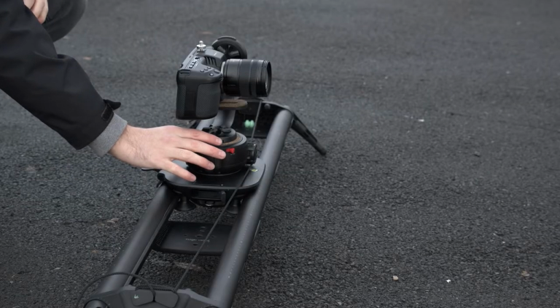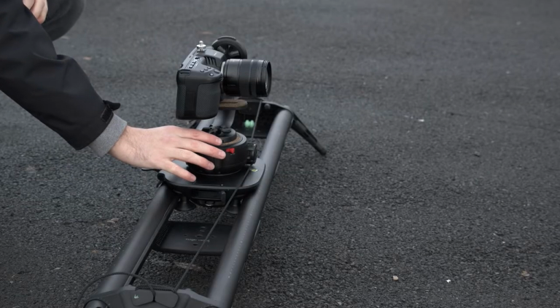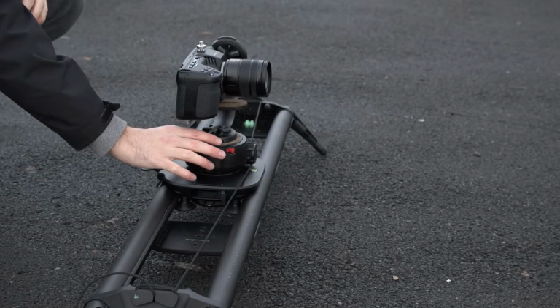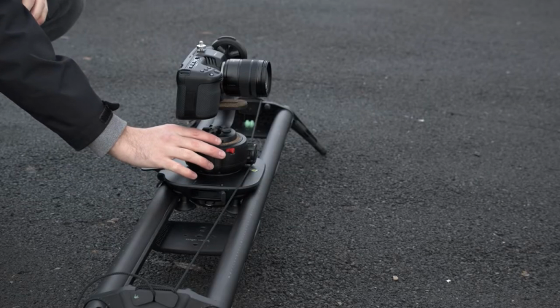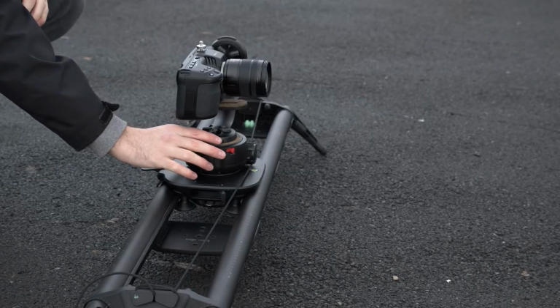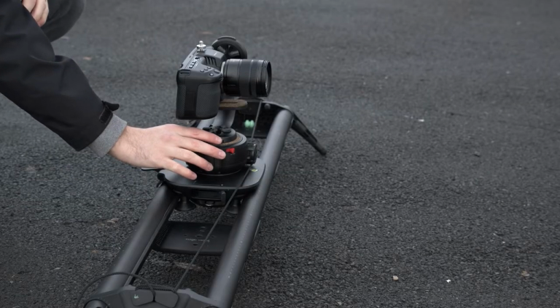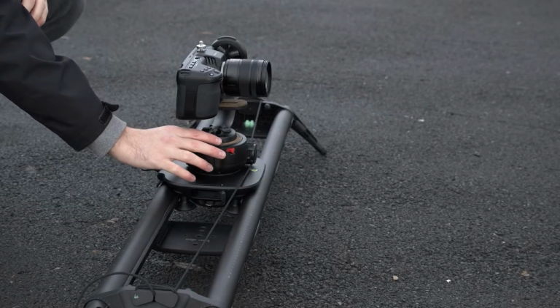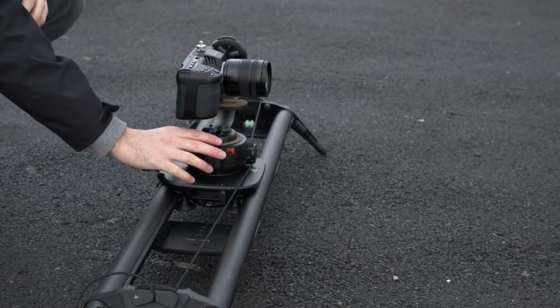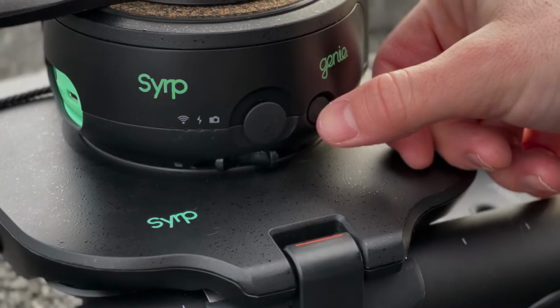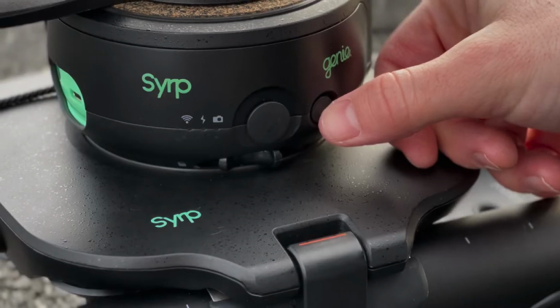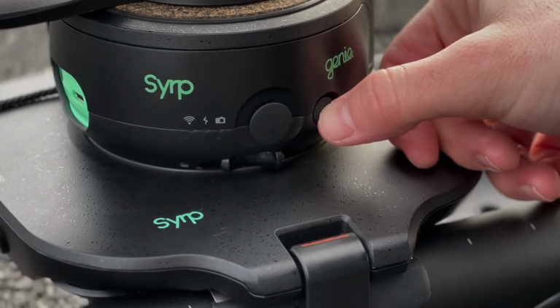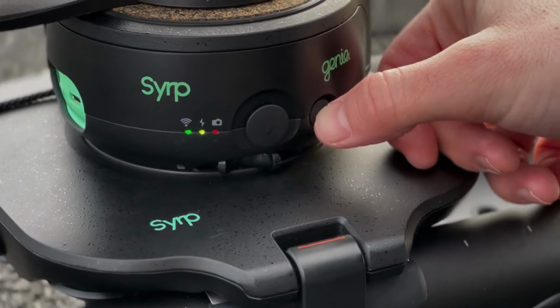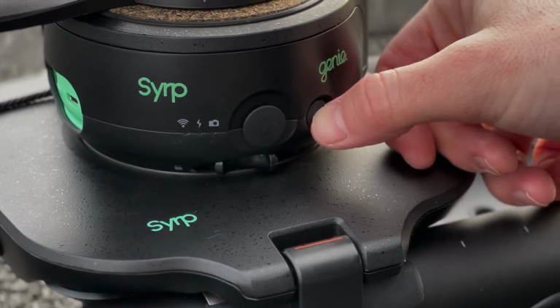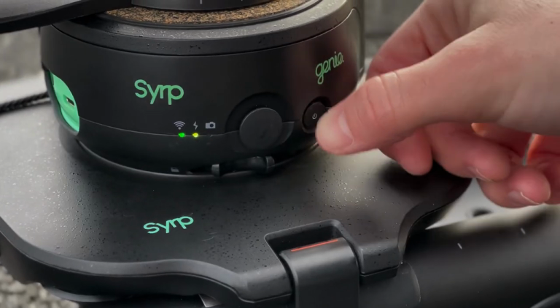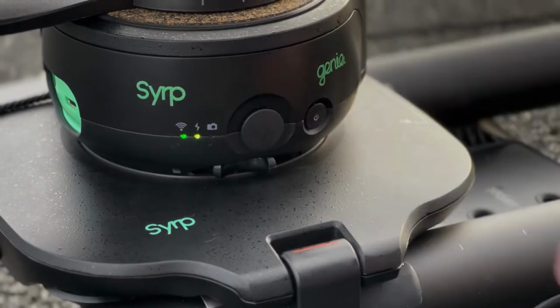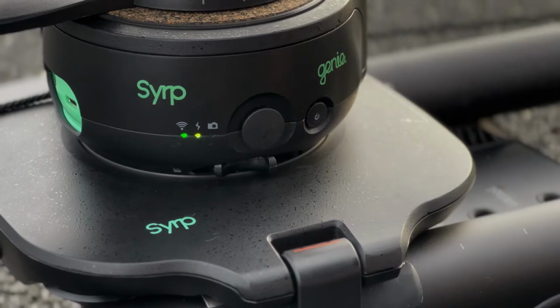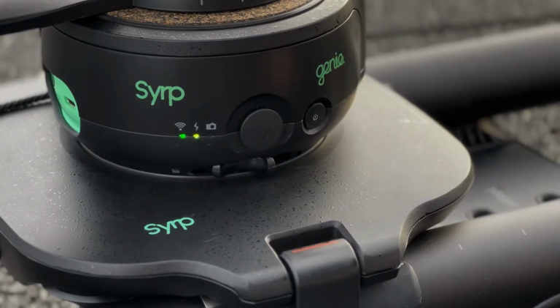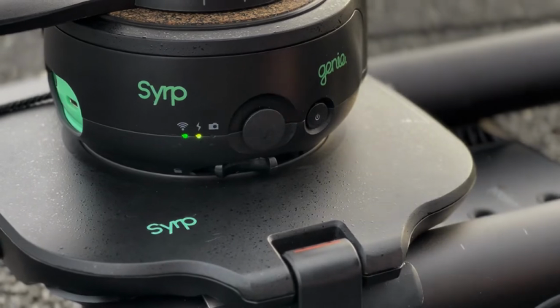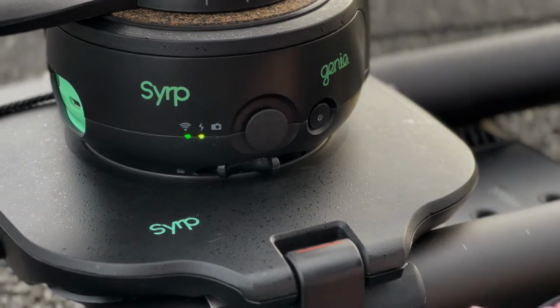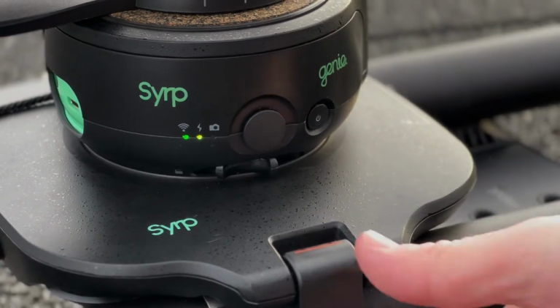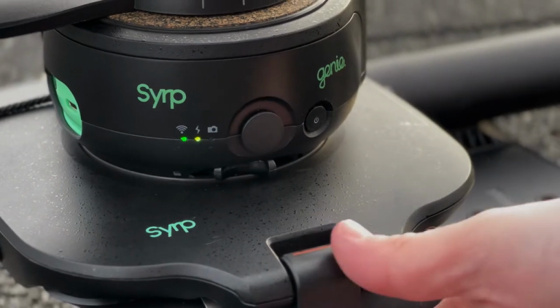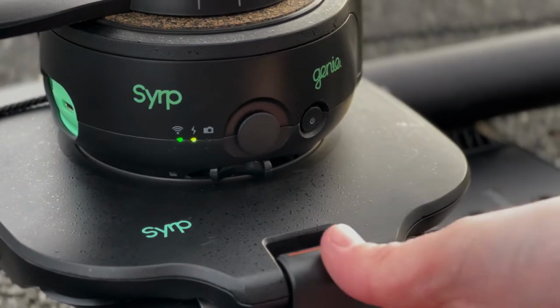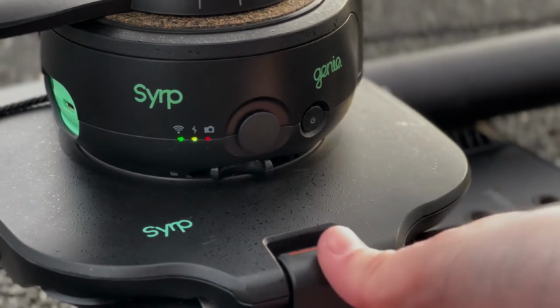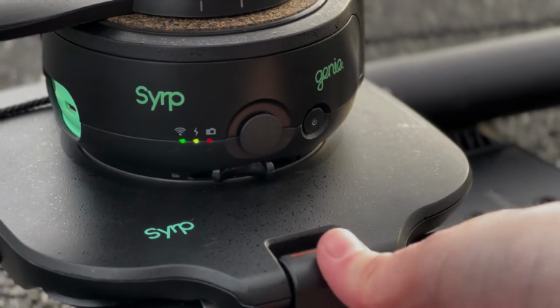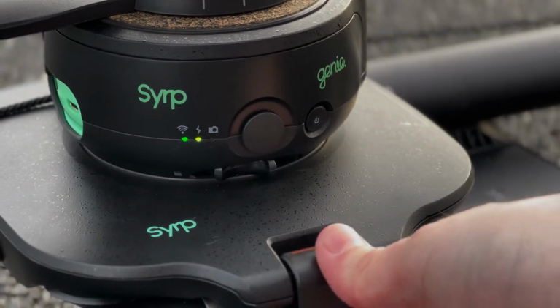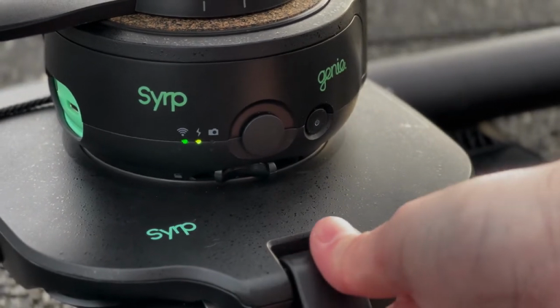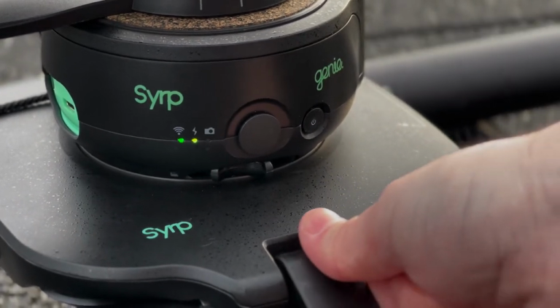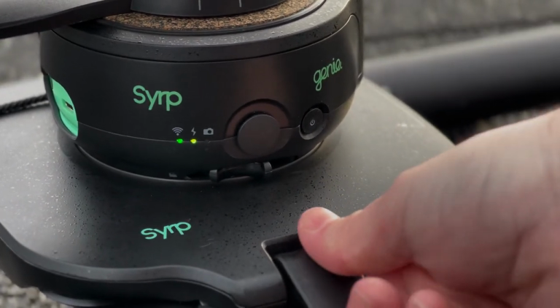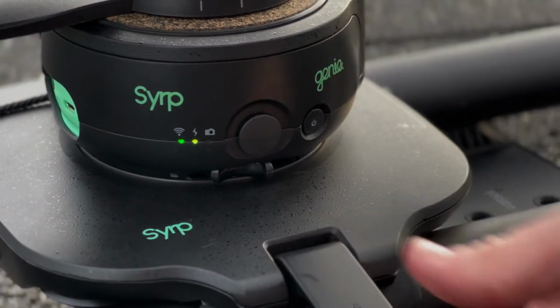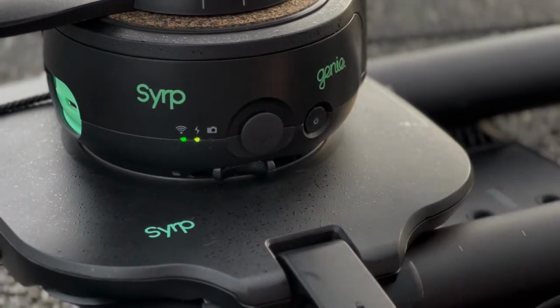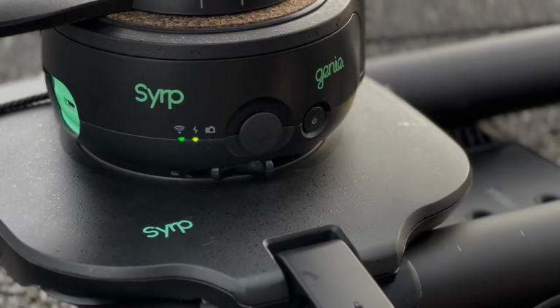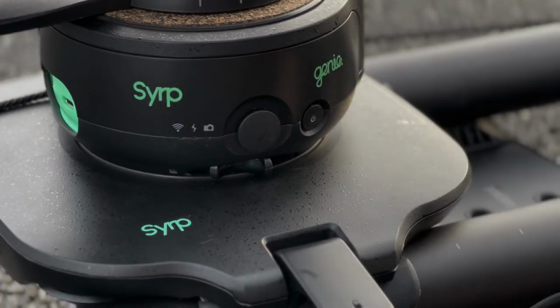To power on the Genie, press the button once and with the carriage unlocked you can control it manually using the joystick.